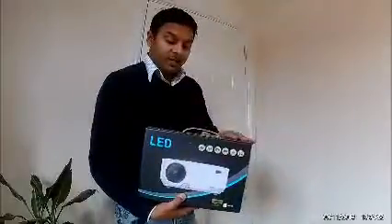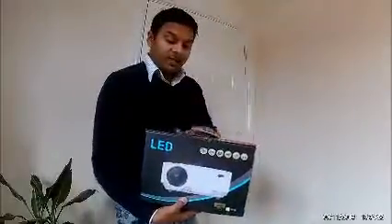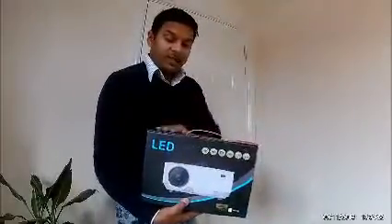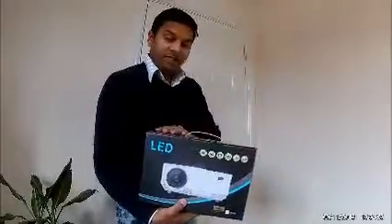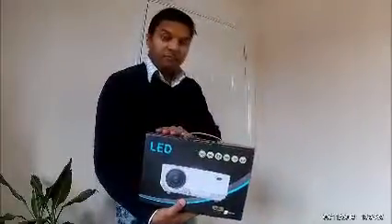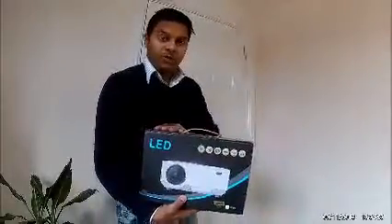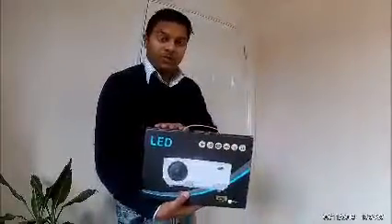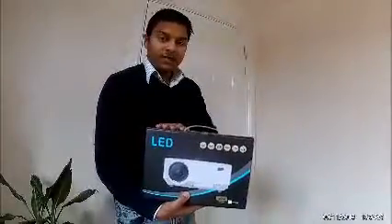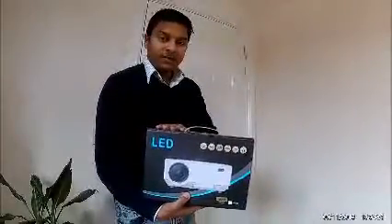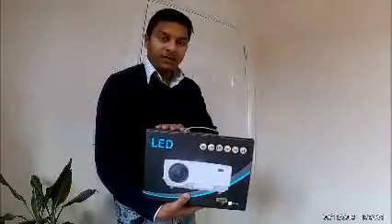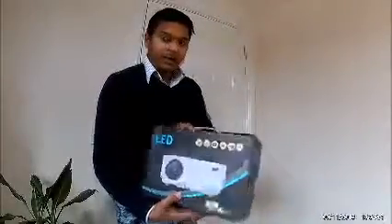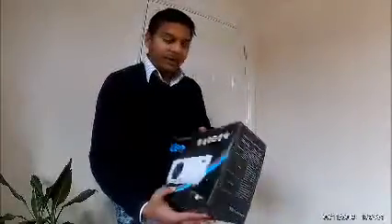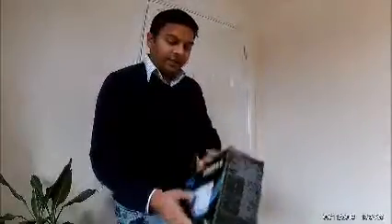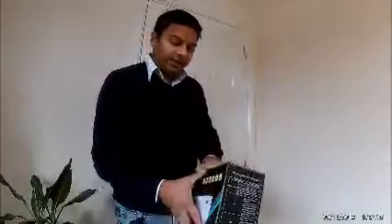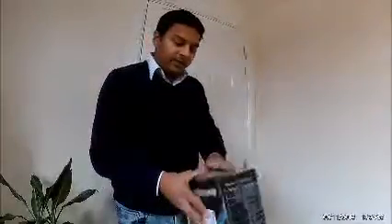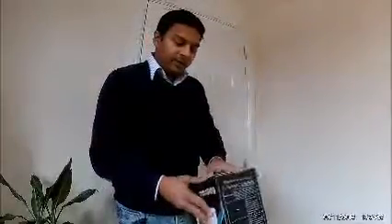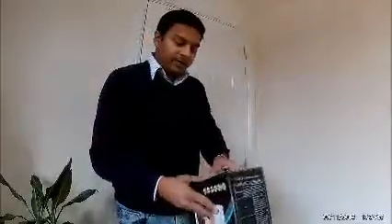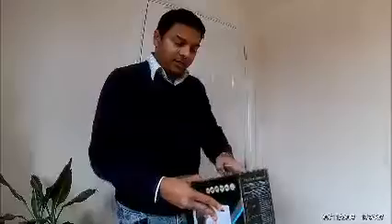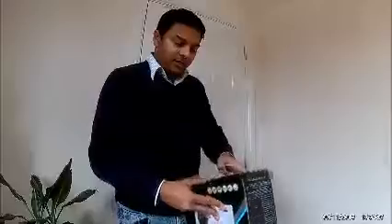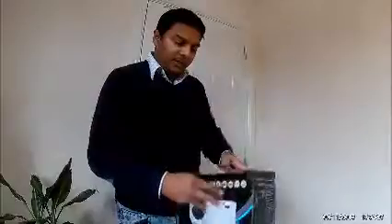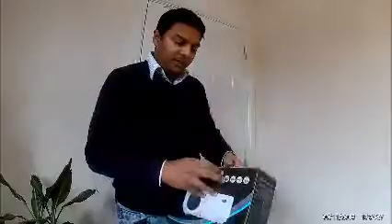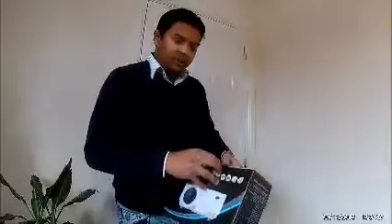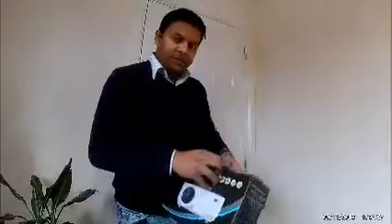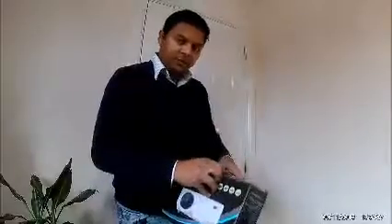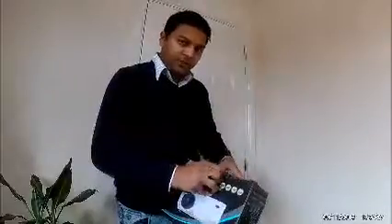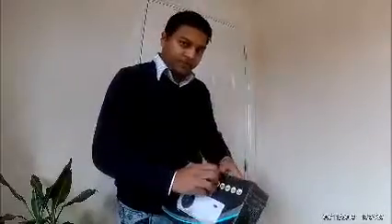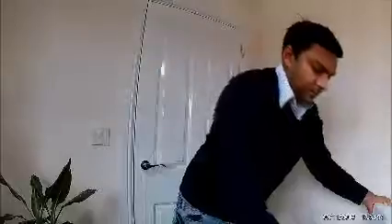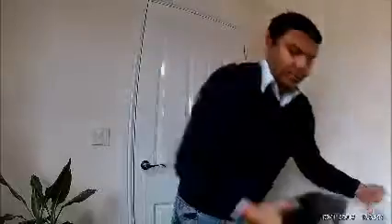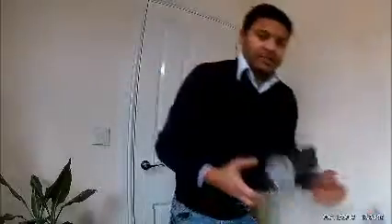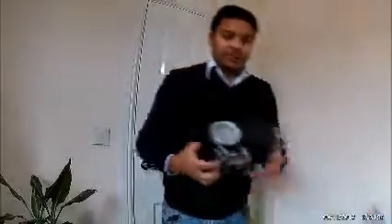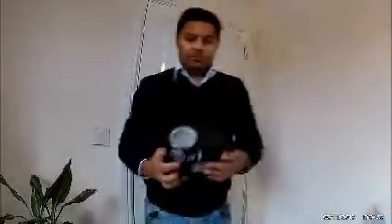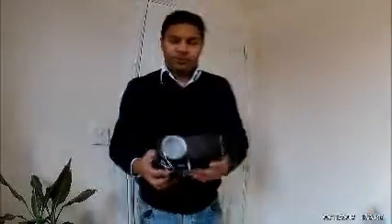As you can see, this is the box it came in. It's very well packaged, so let me open up this box for you. That's the actual projector.